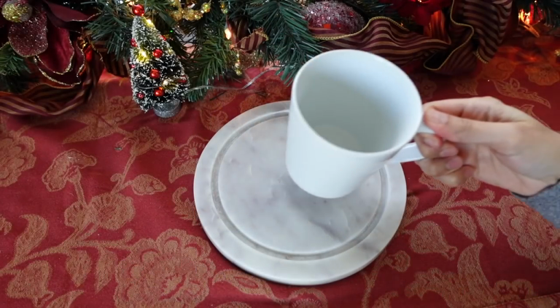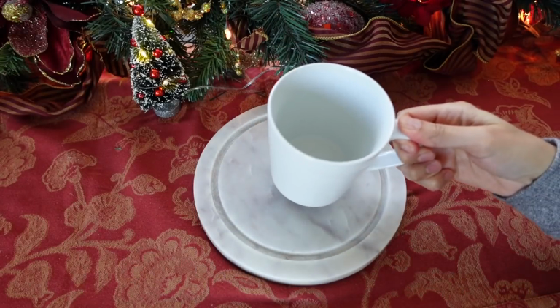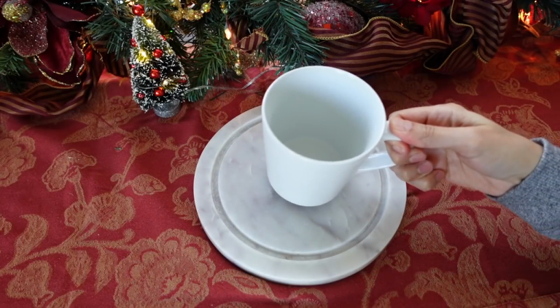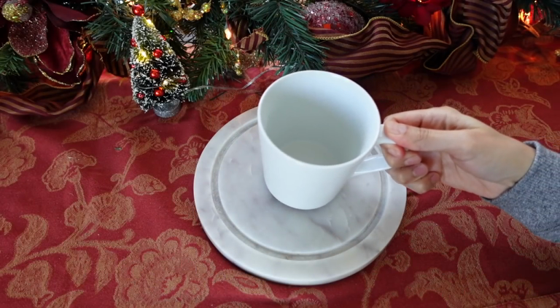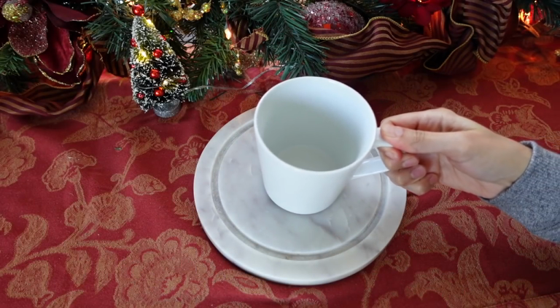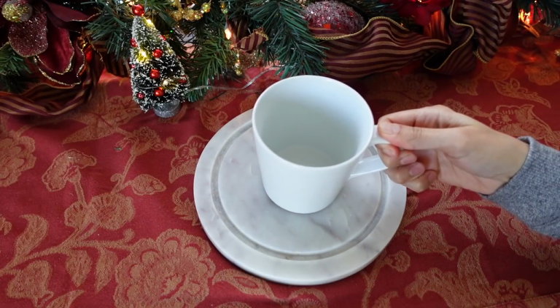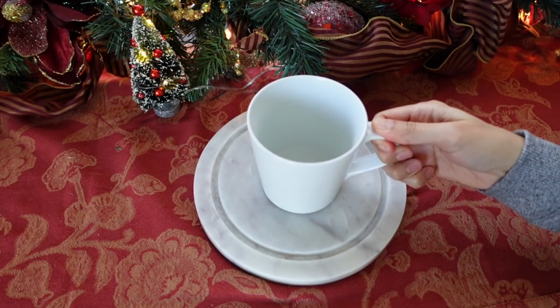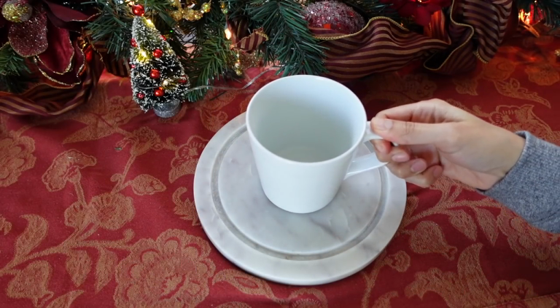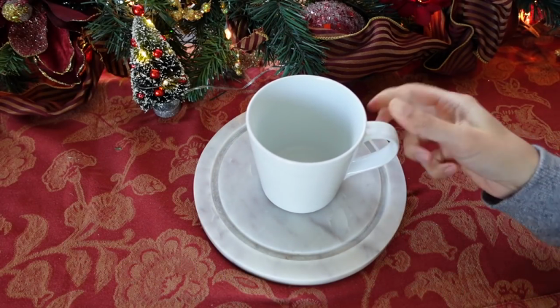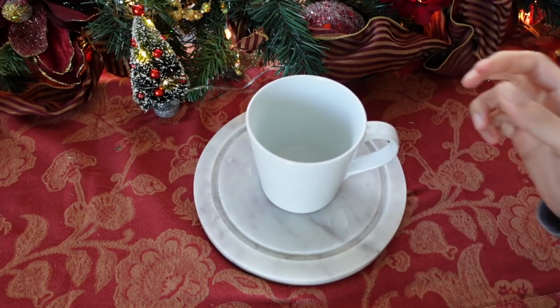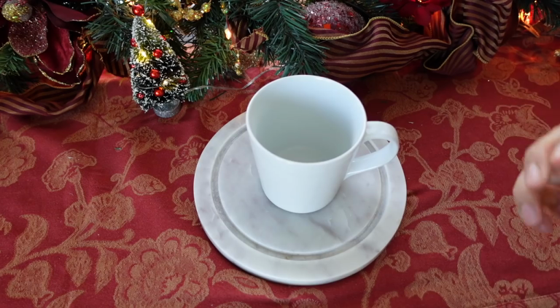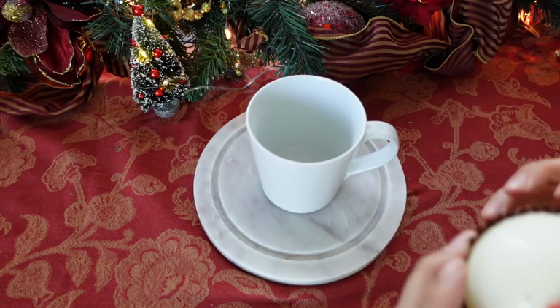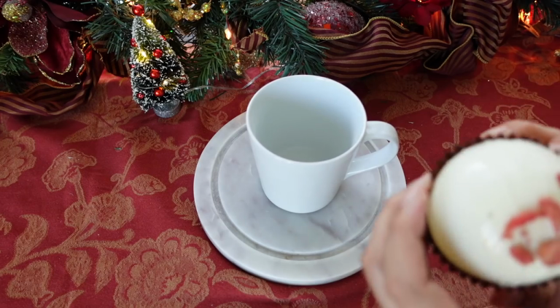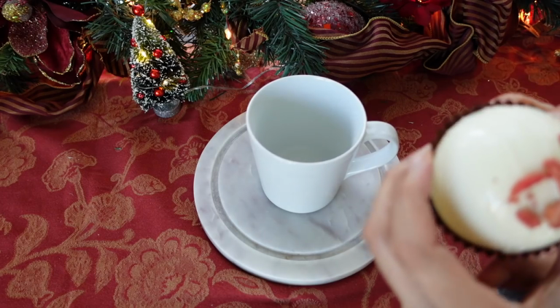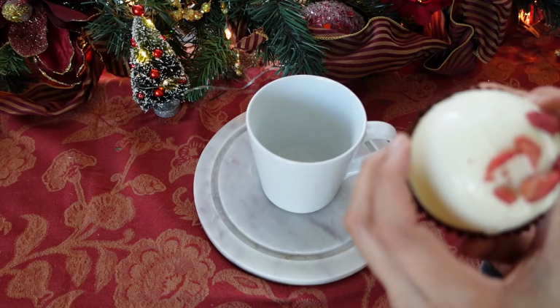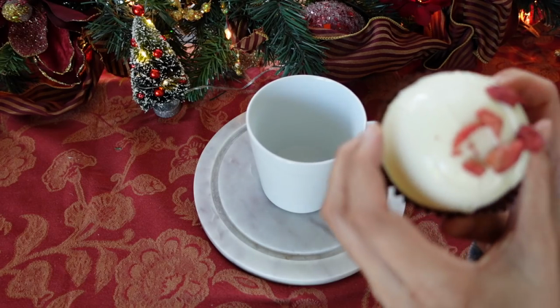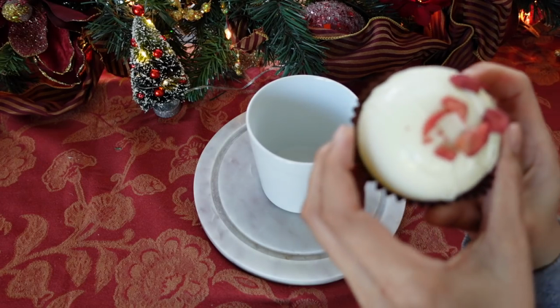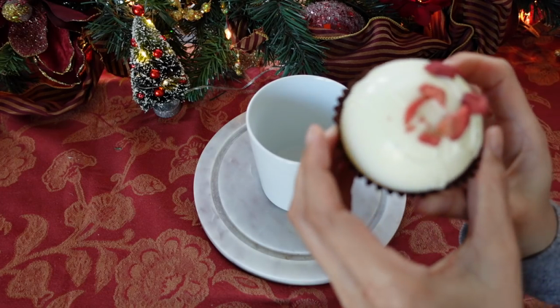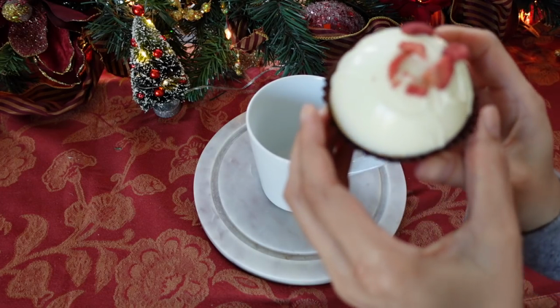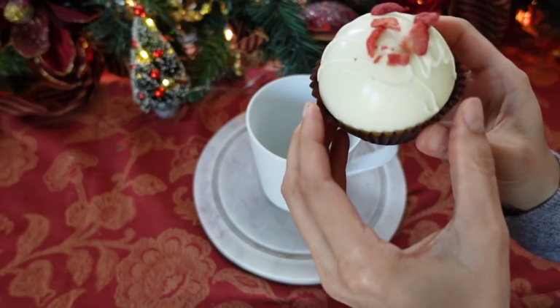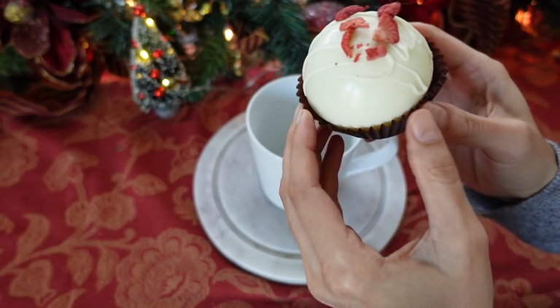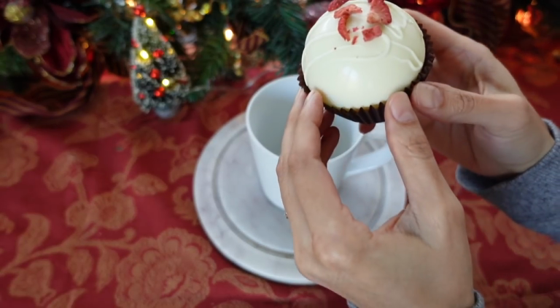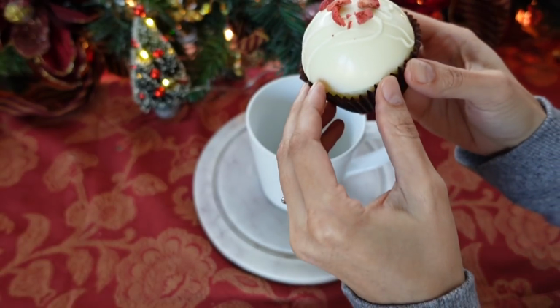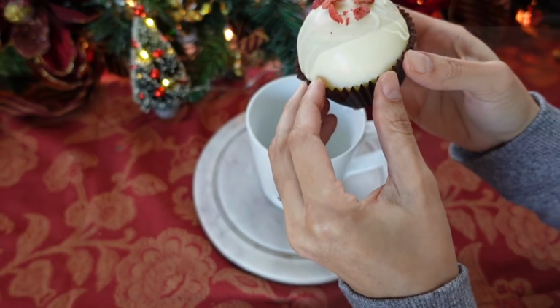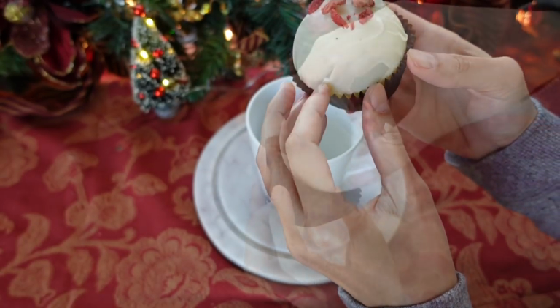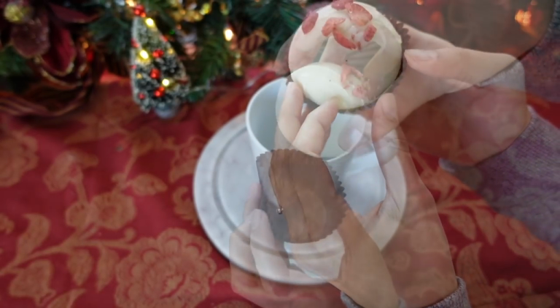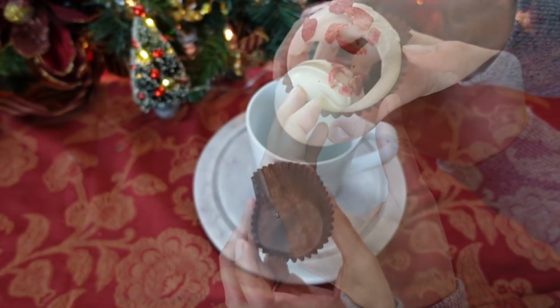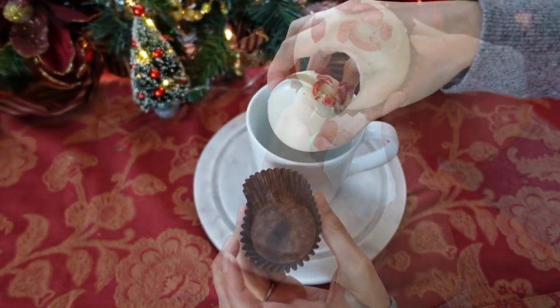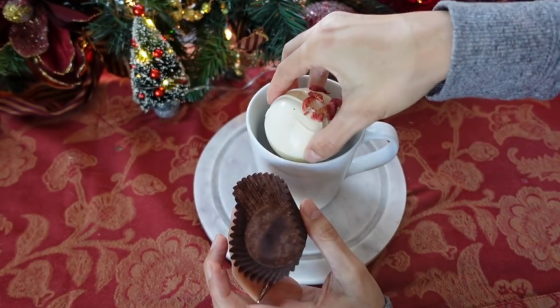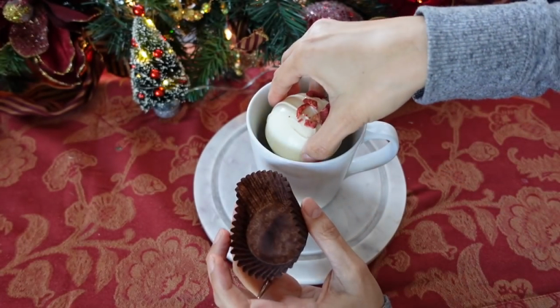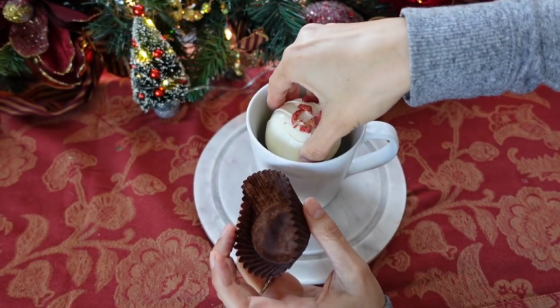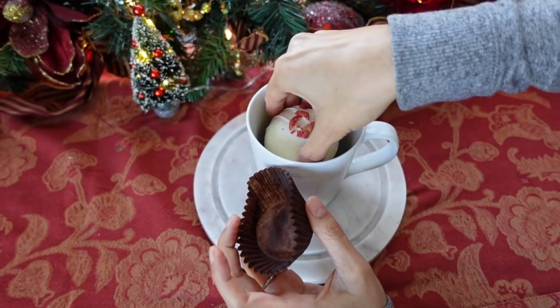Let's see what each one of these bombs looks like when you pour some hot steaming milk on top — we'll do strawberry first, then peppermint, and end with the caramel white mocha.